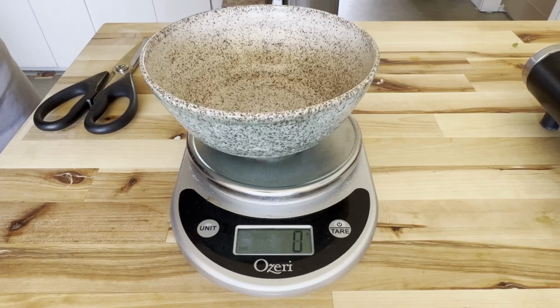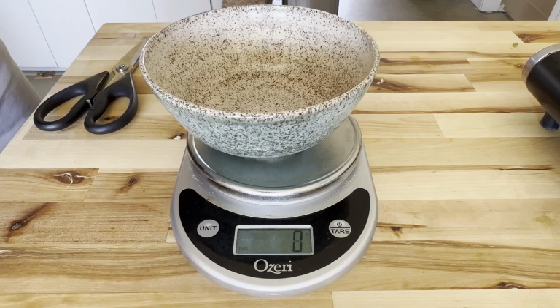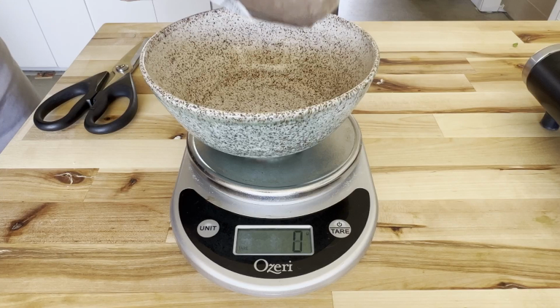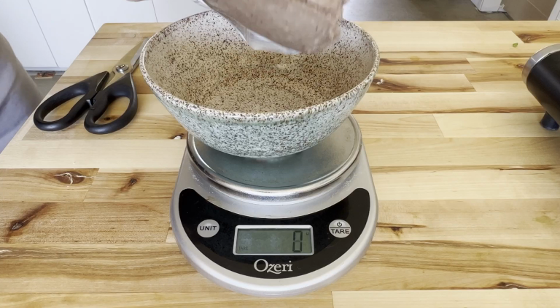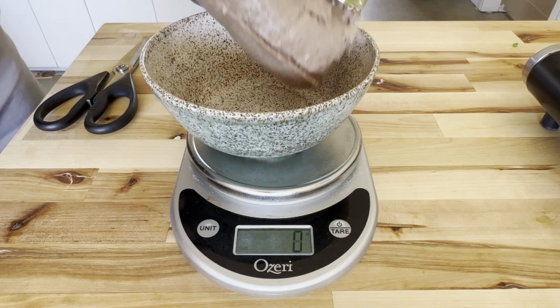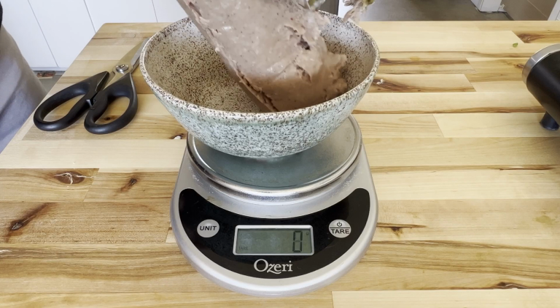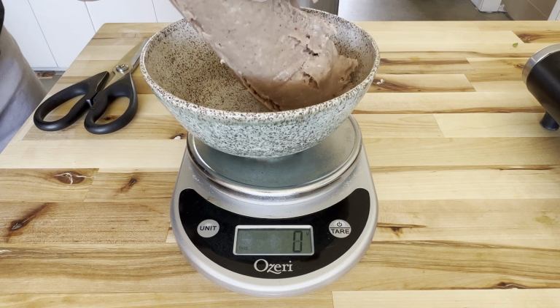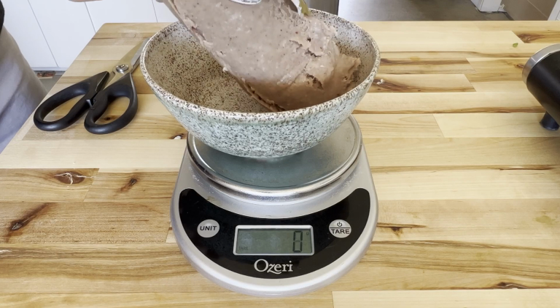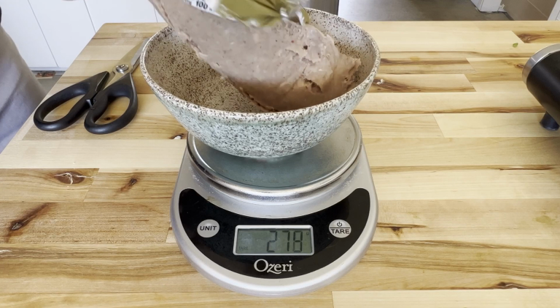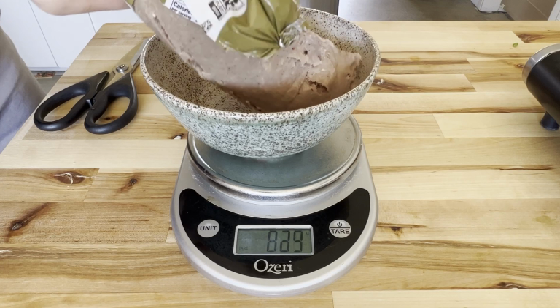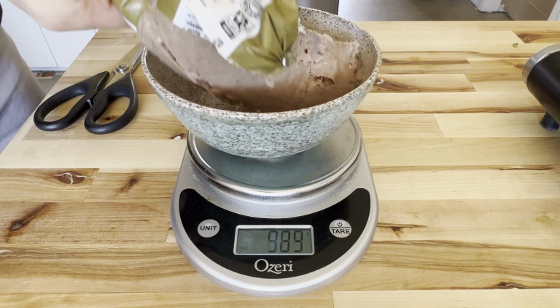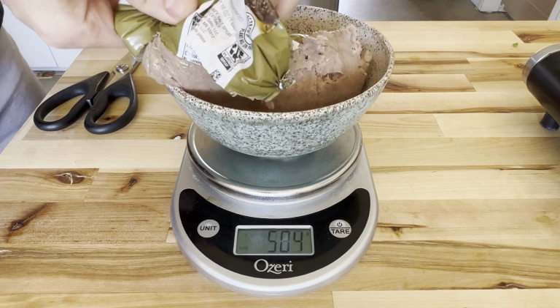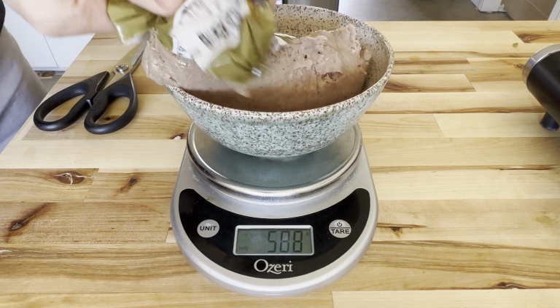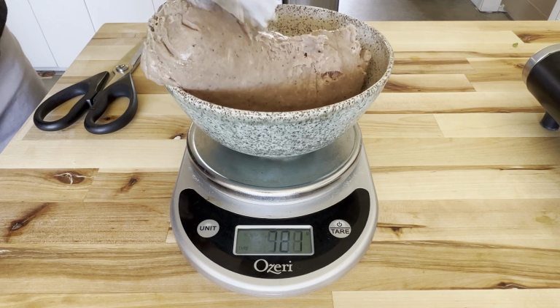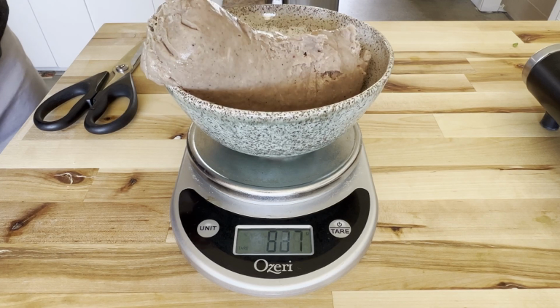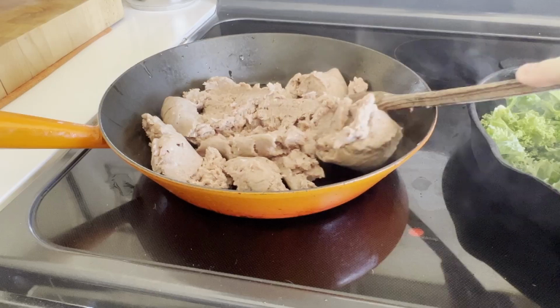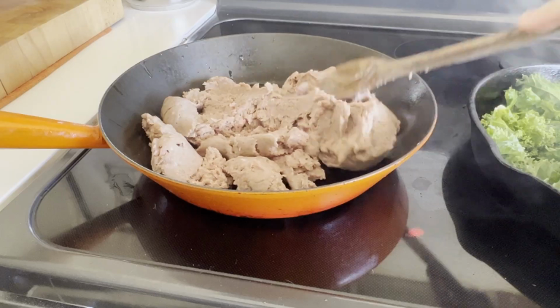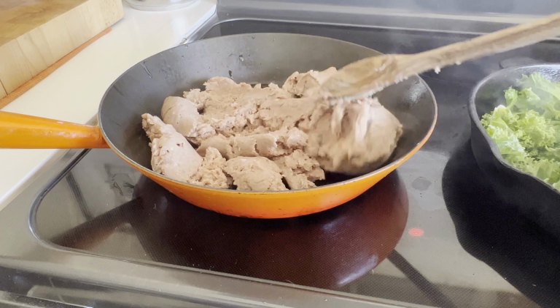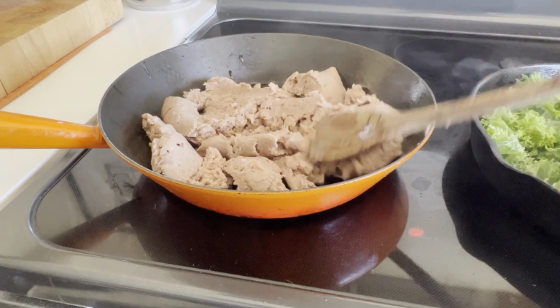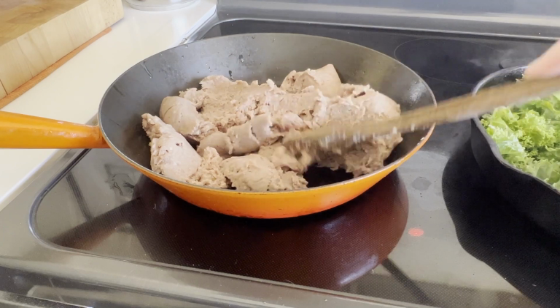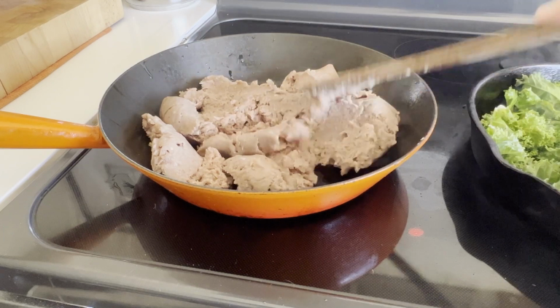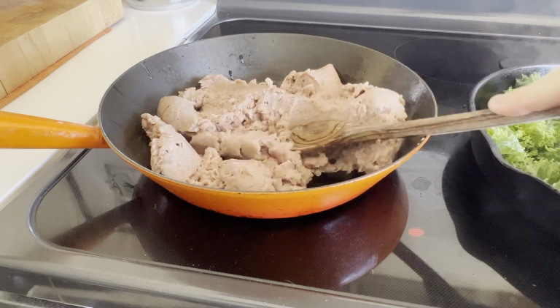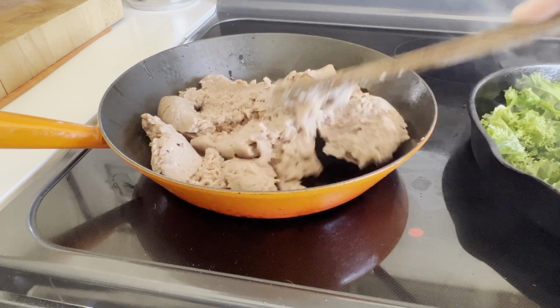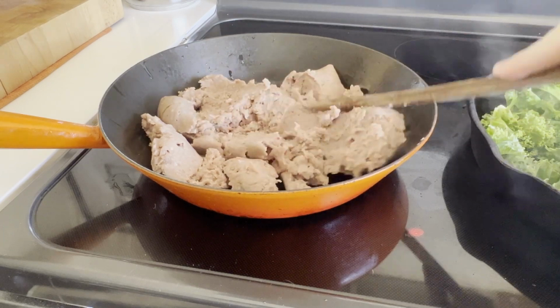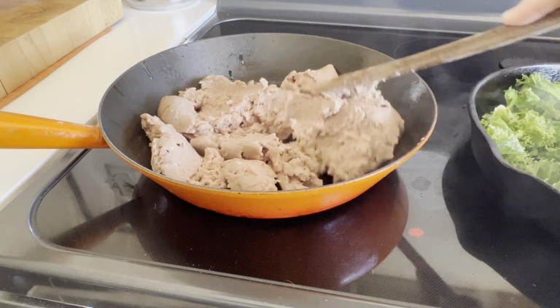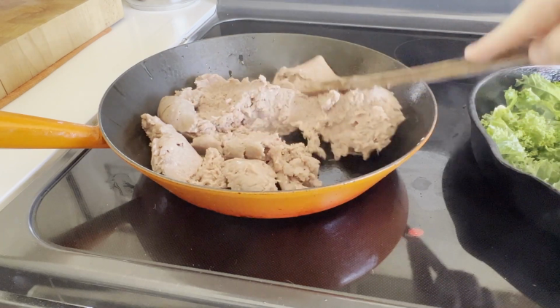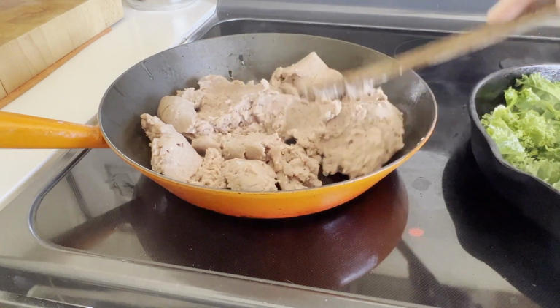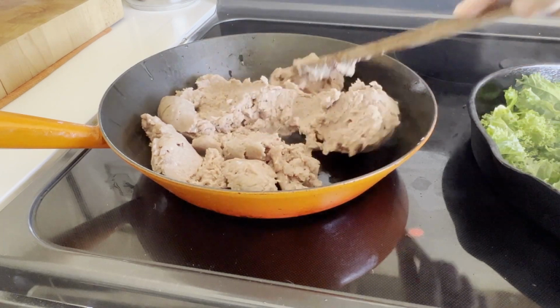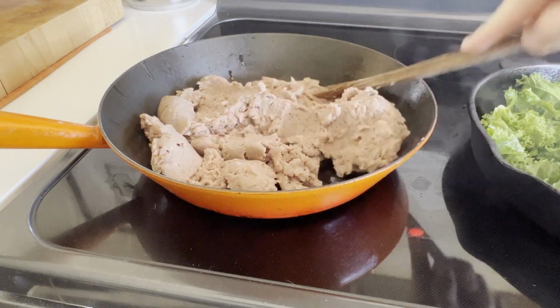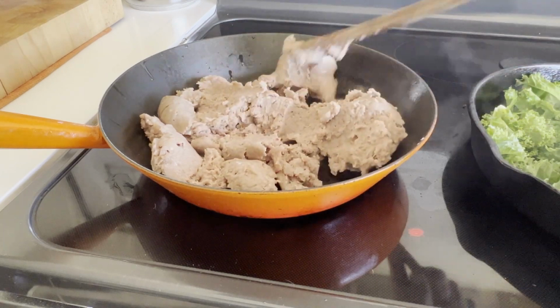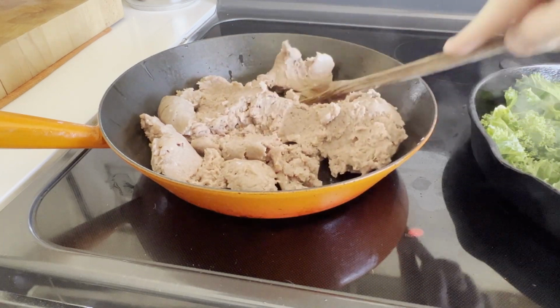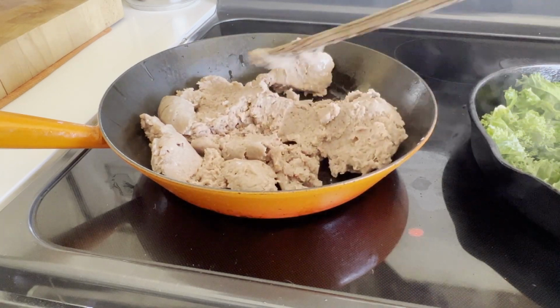While your kale is going, measure out your turkey sausage and brown it in another pan over medium heat until you get a nice crumbly texture.